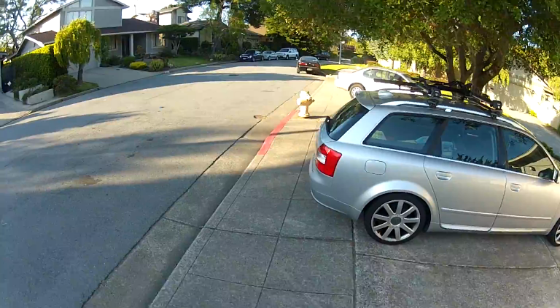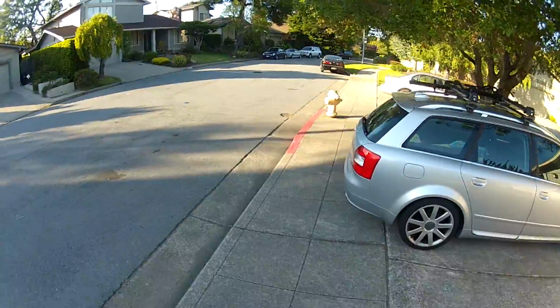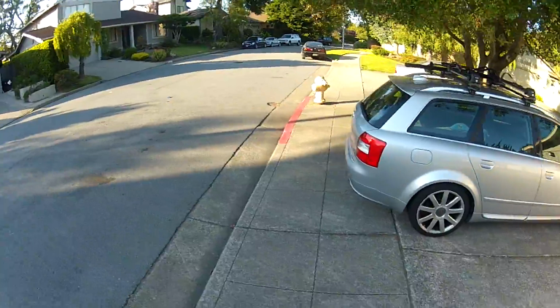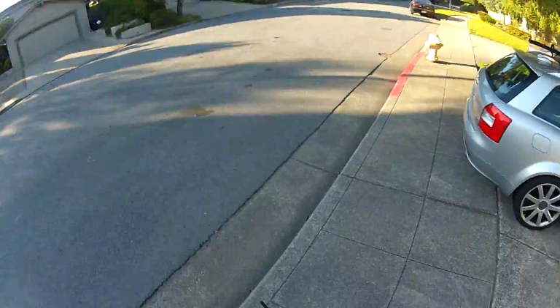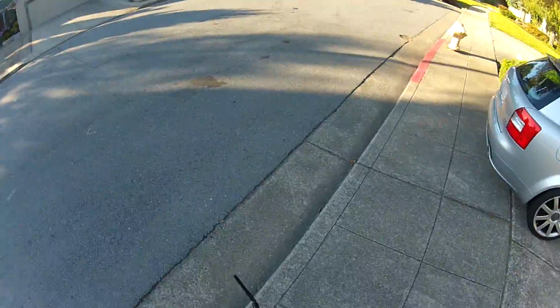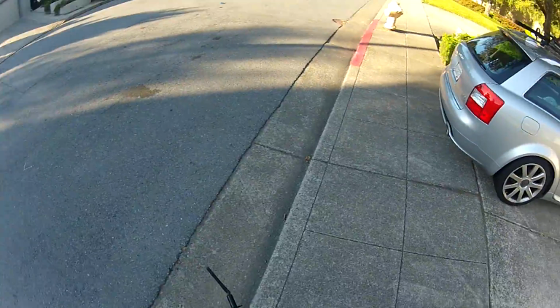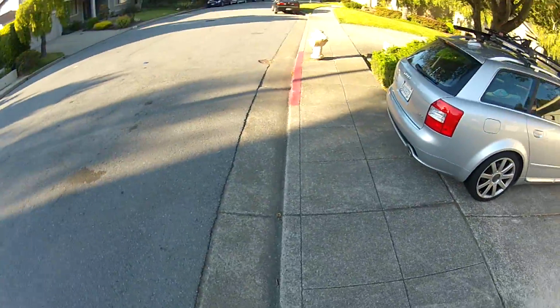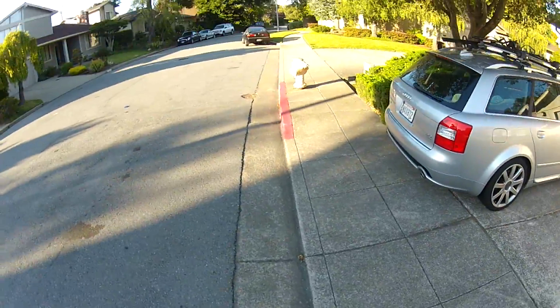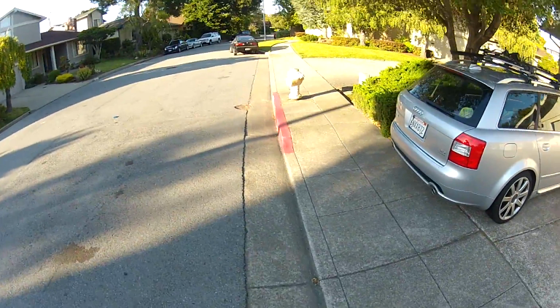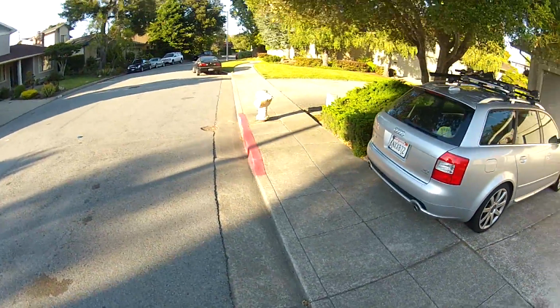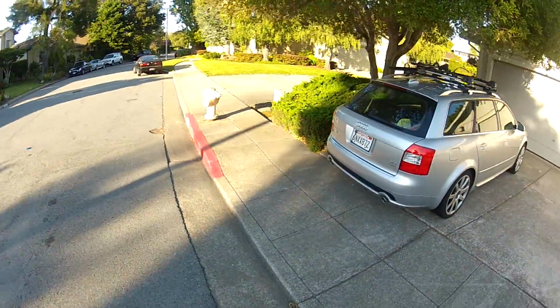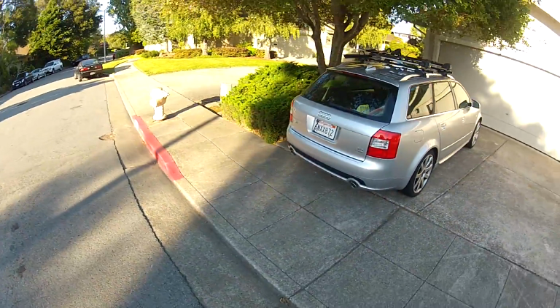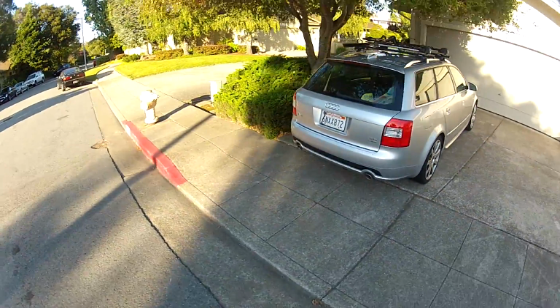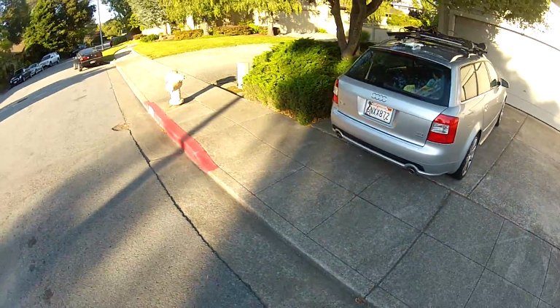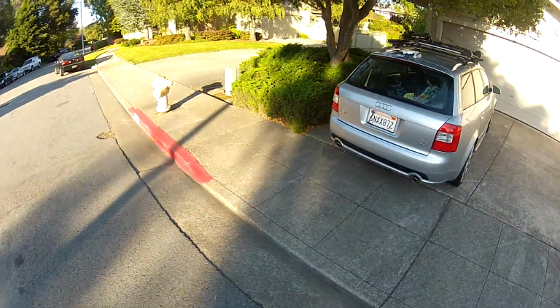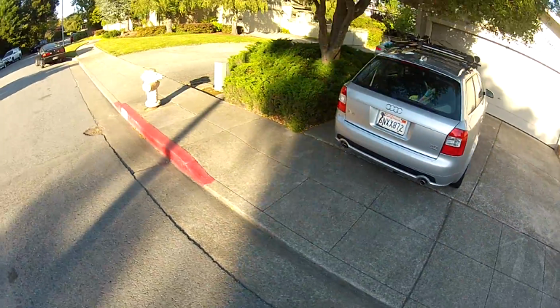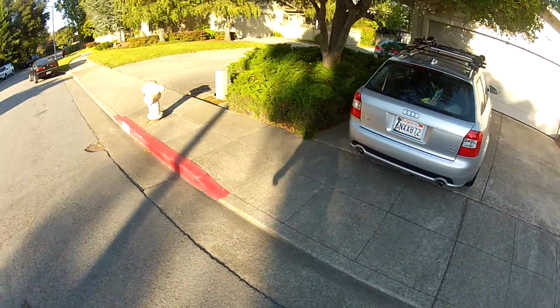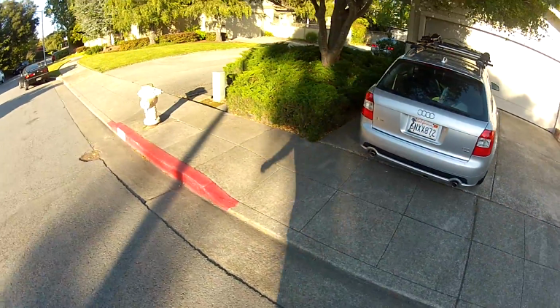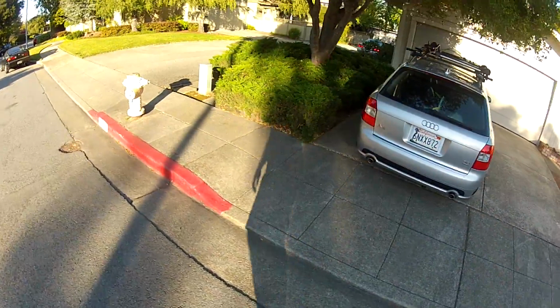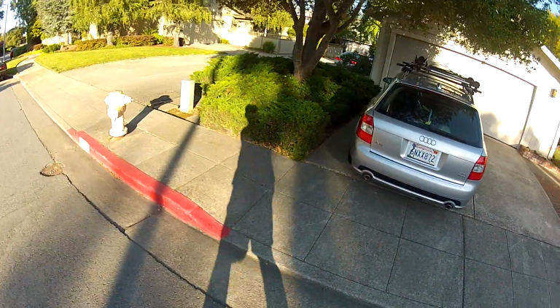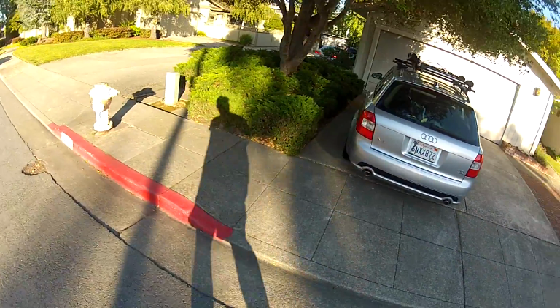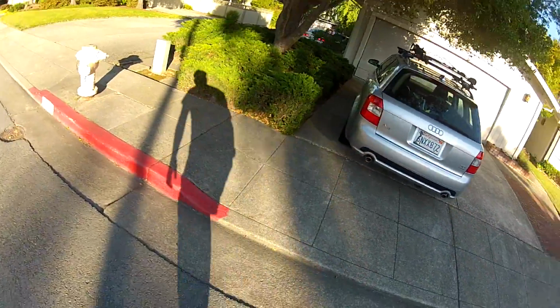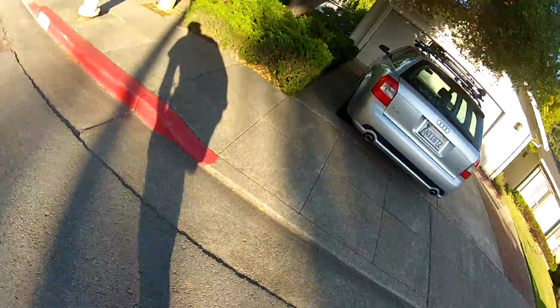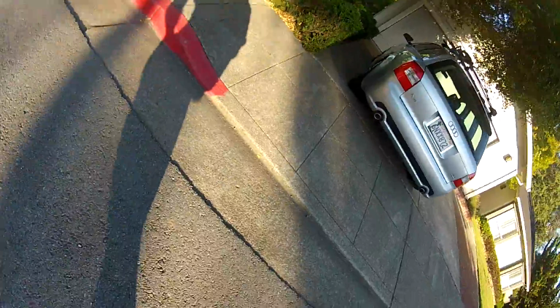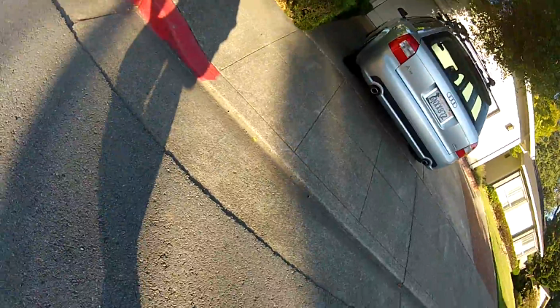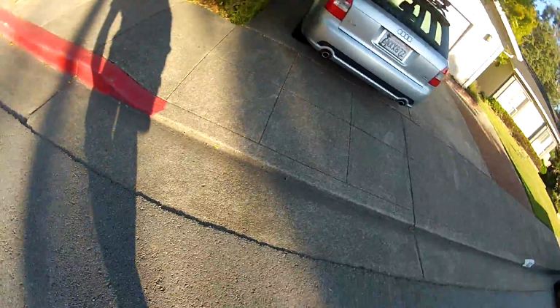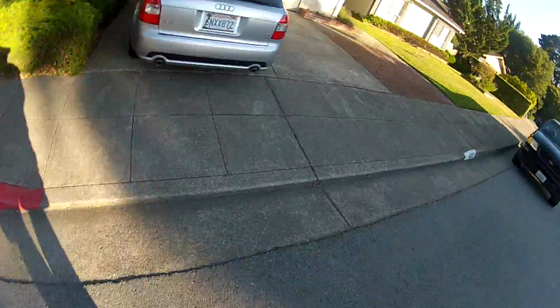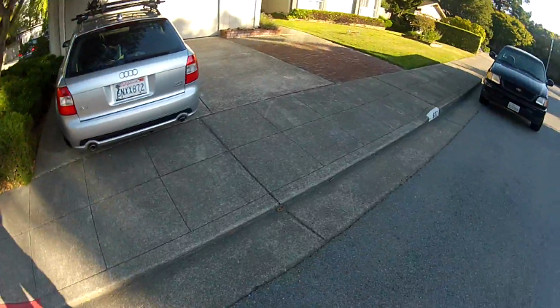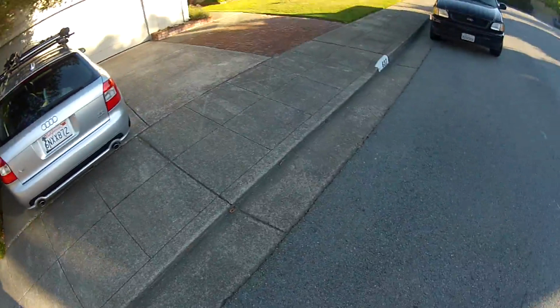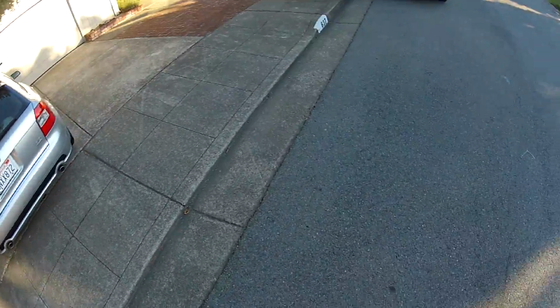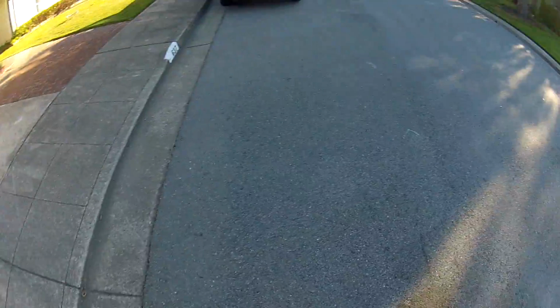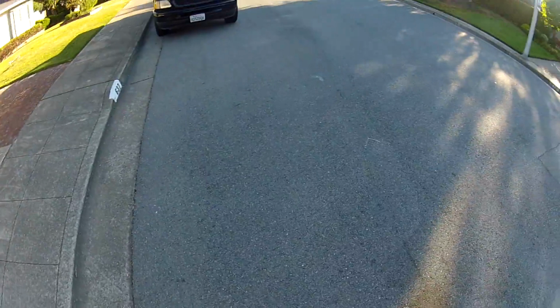People think I am so weird walking around with a GoPro on my head. I swear there is a bit of prop over here.